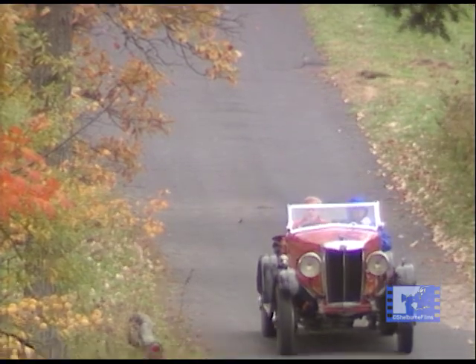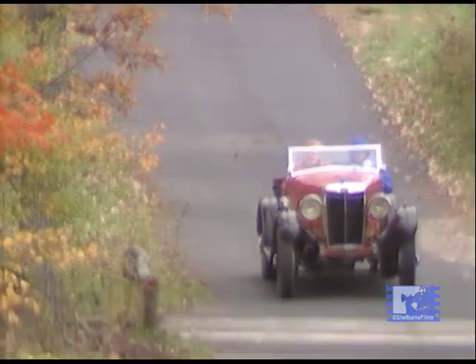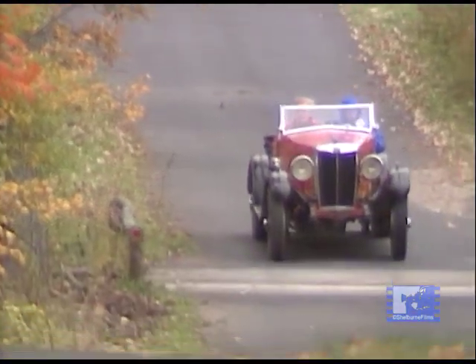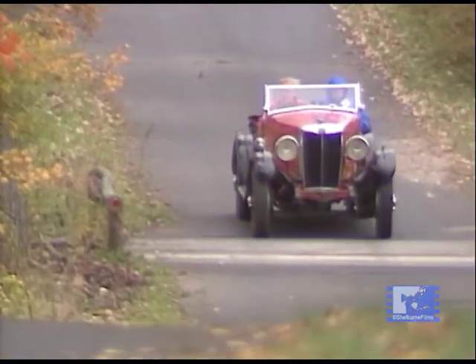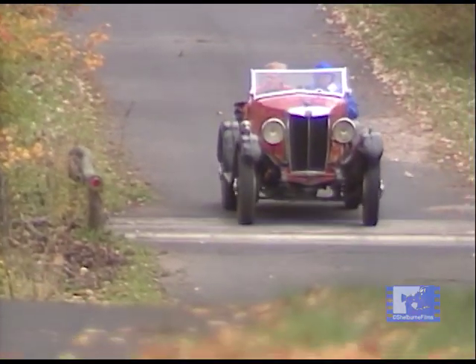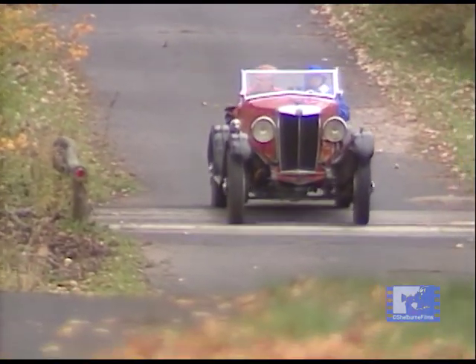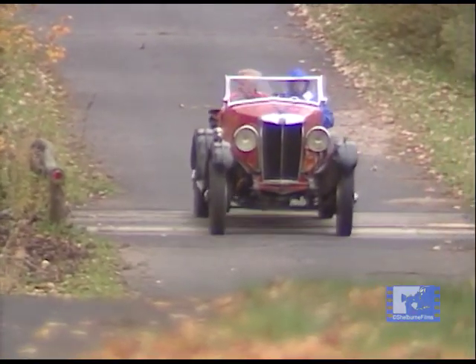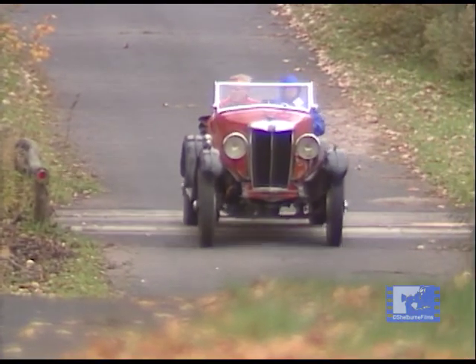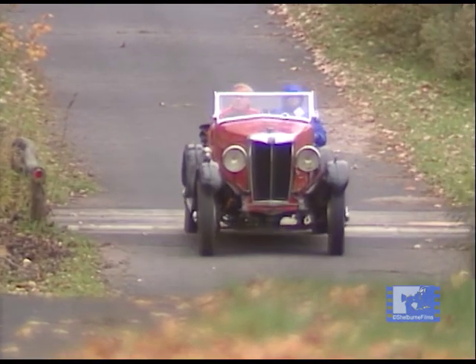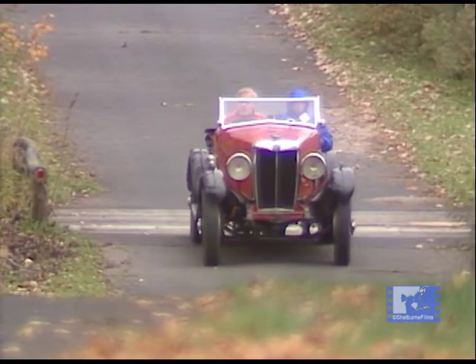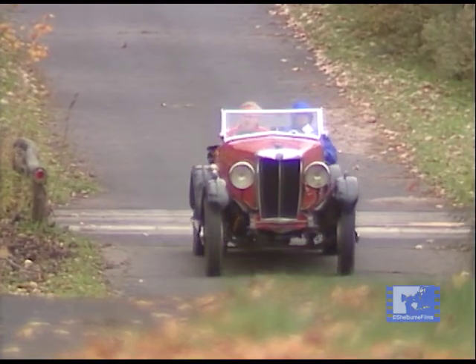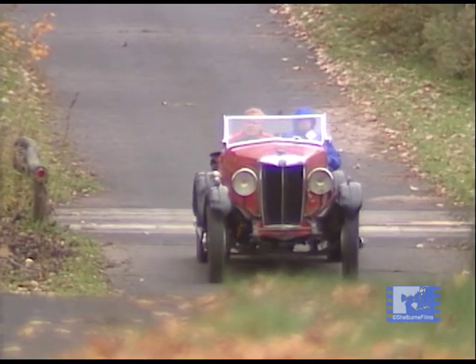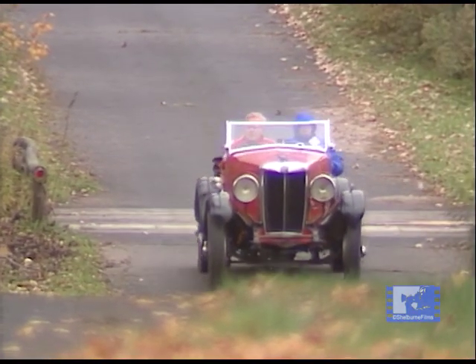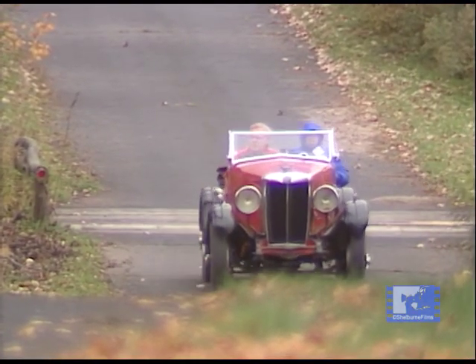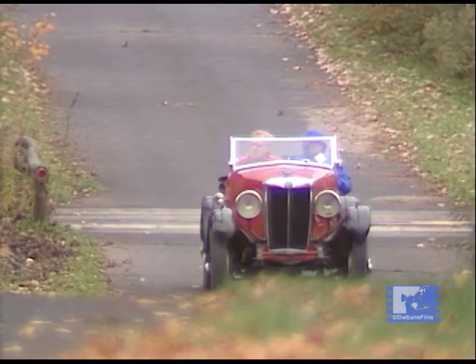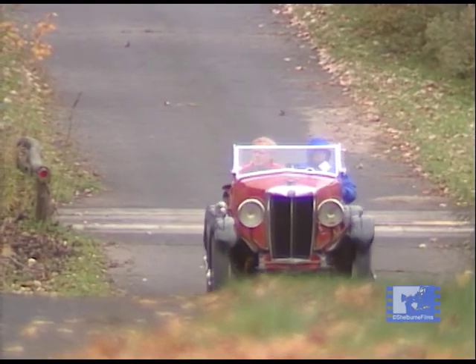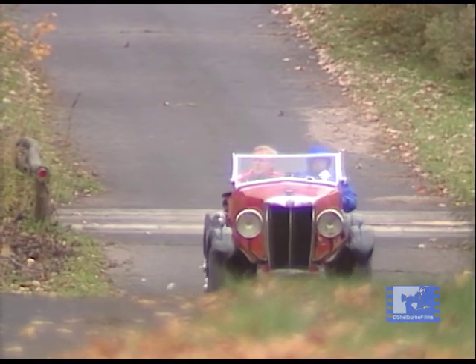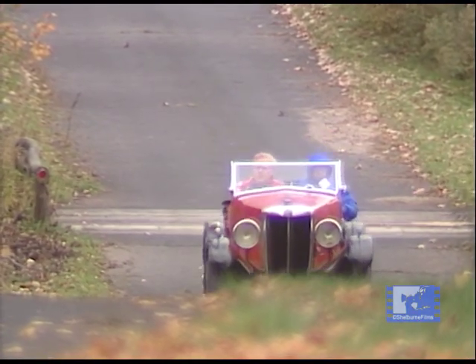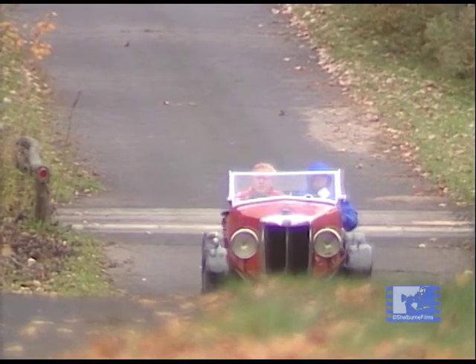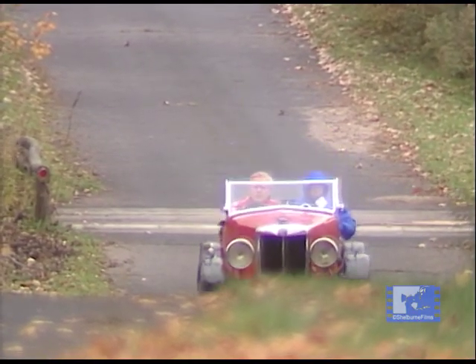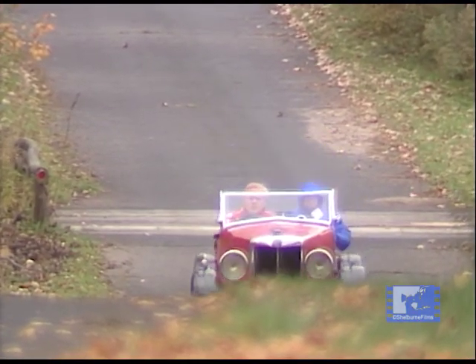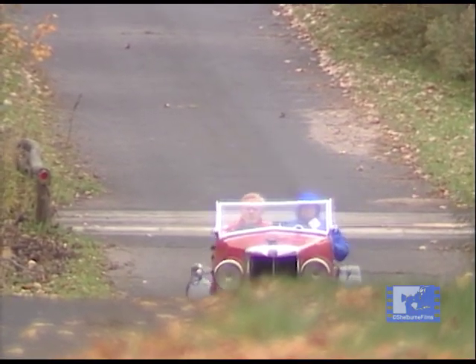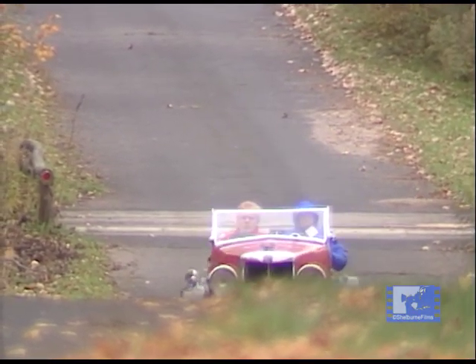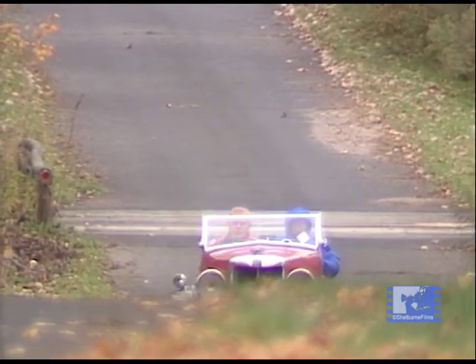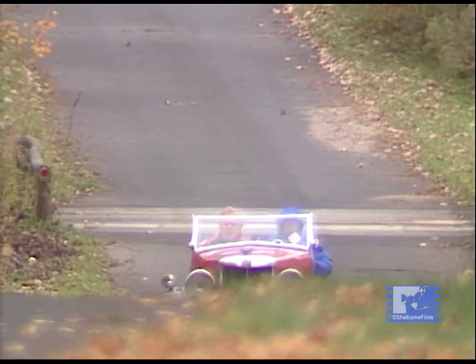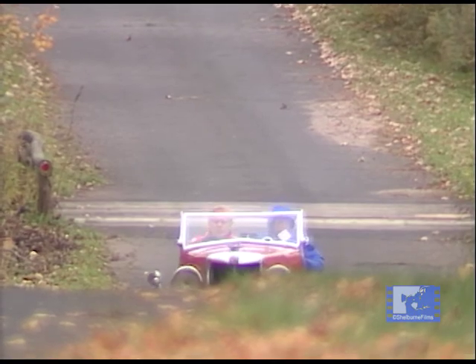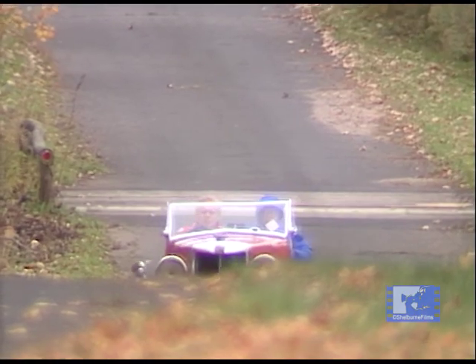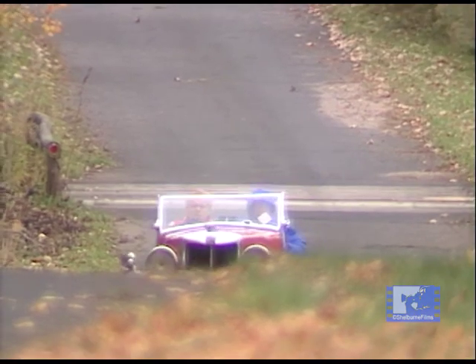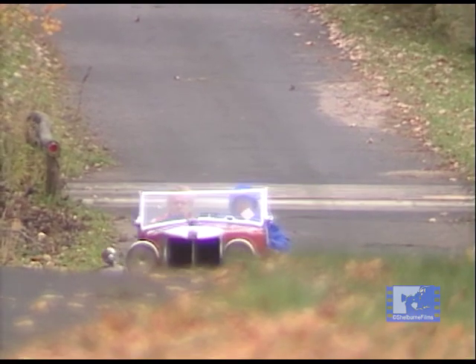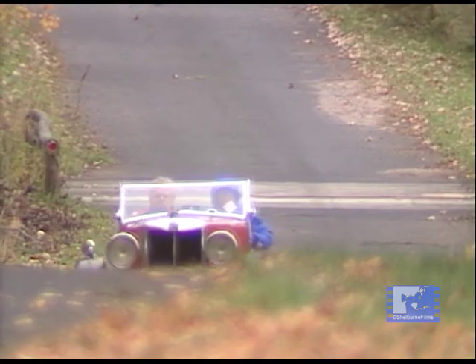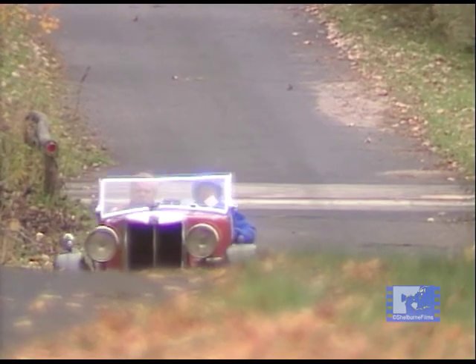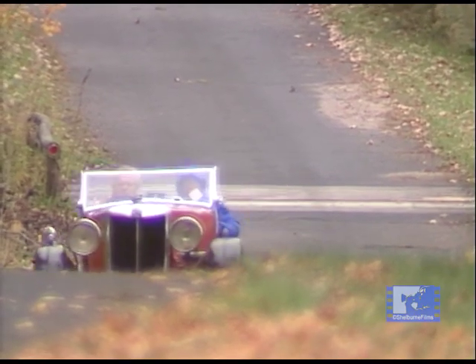And we've driven it. I've raced it at Portland, I've raced it at Laguna Seca, I've raced it at San Diego.